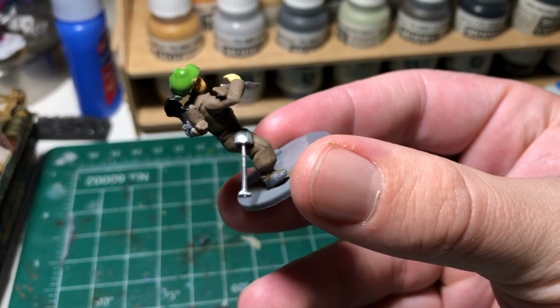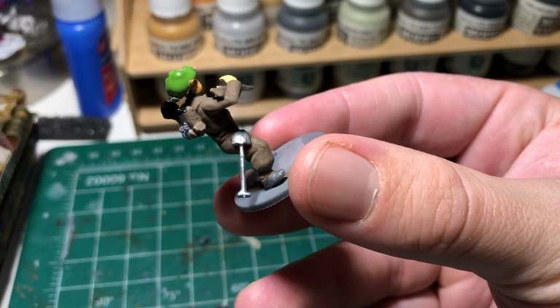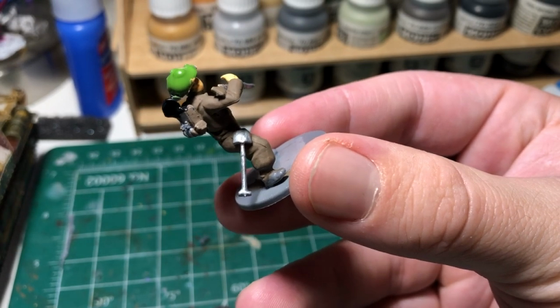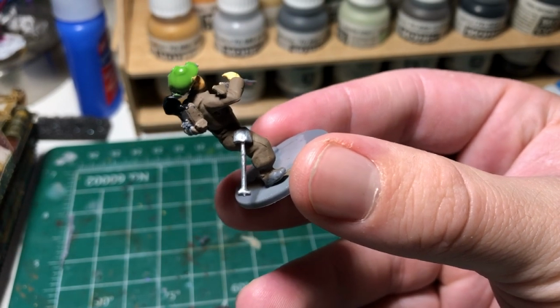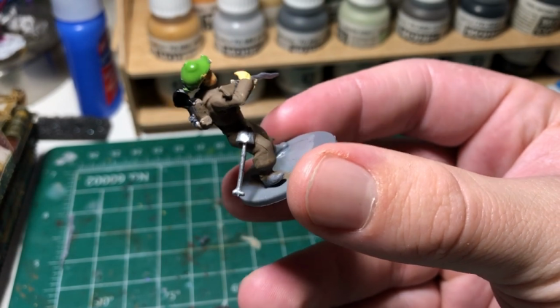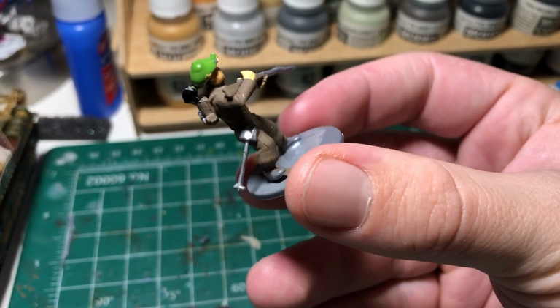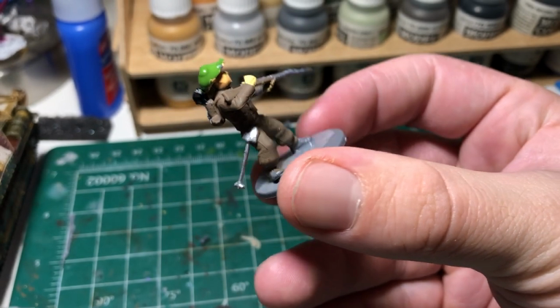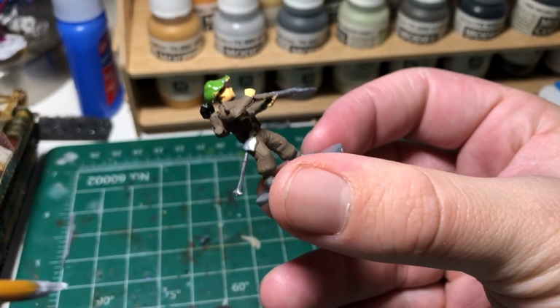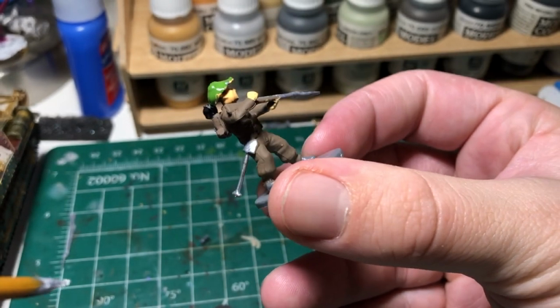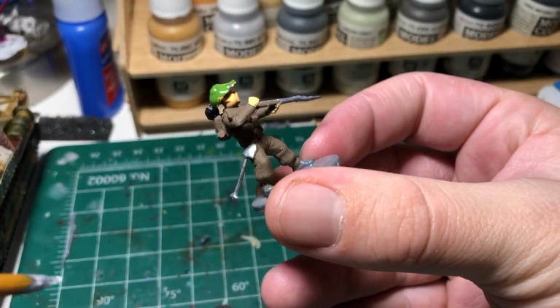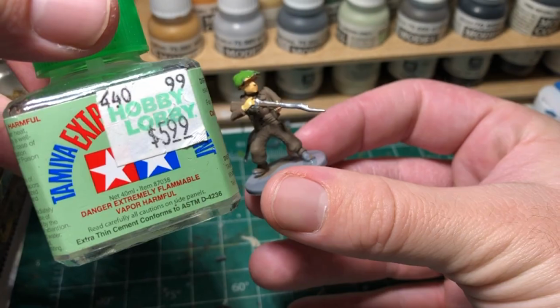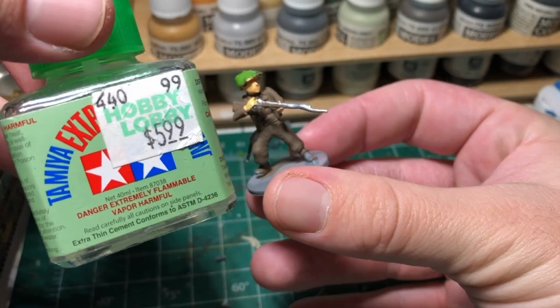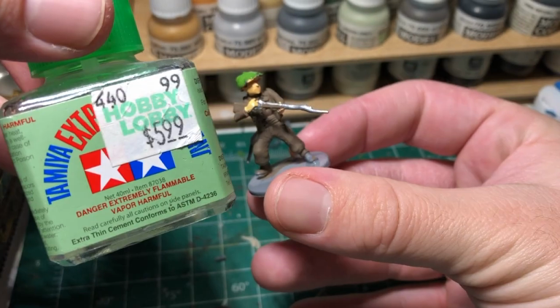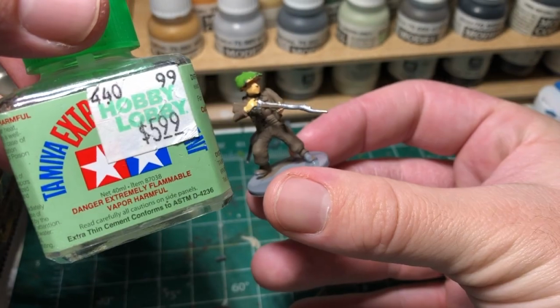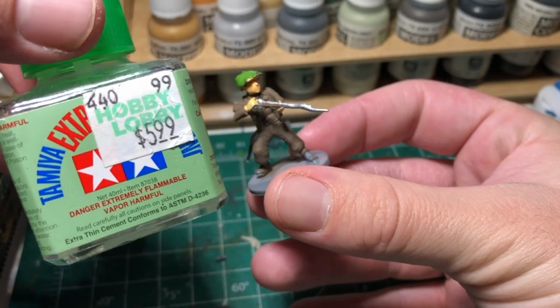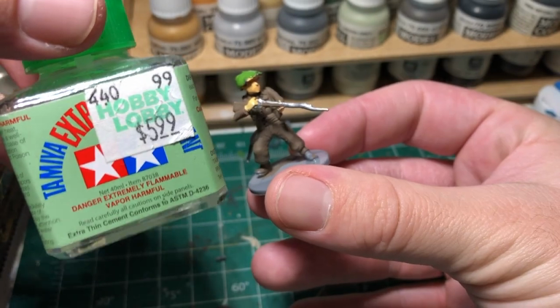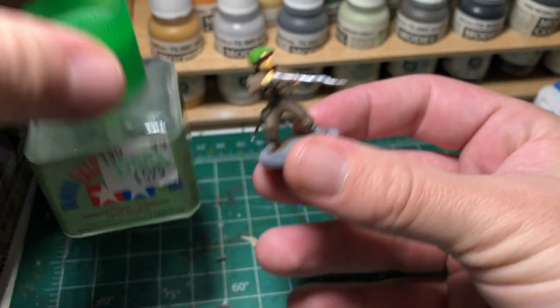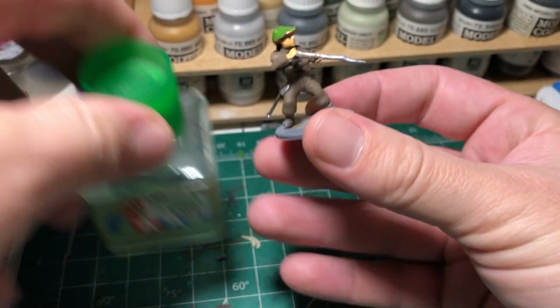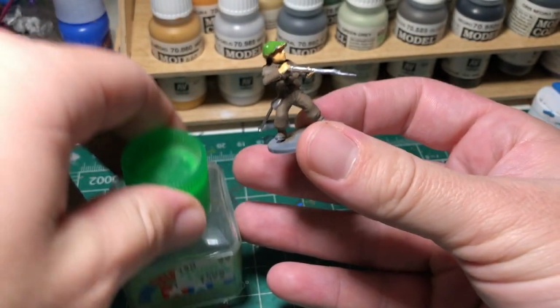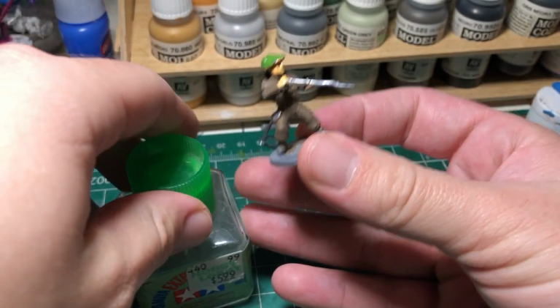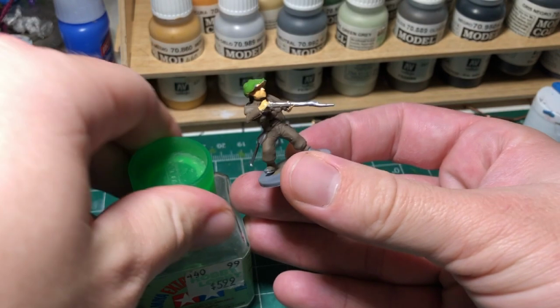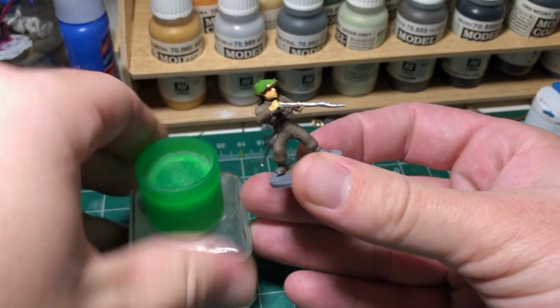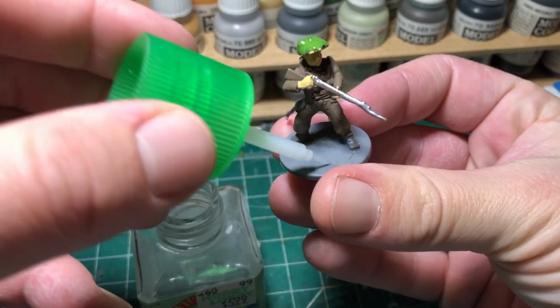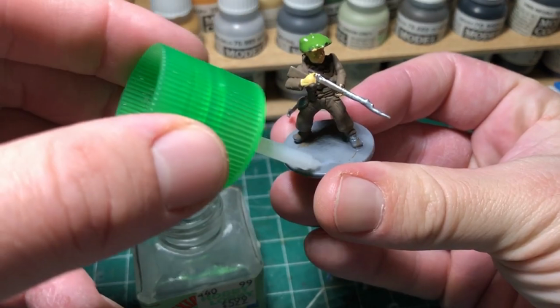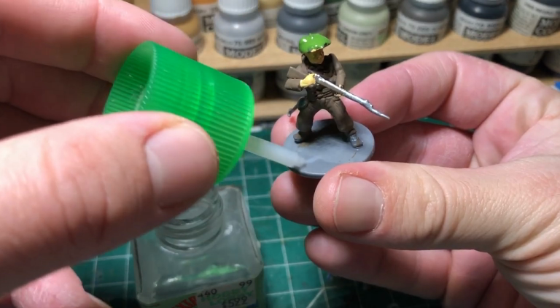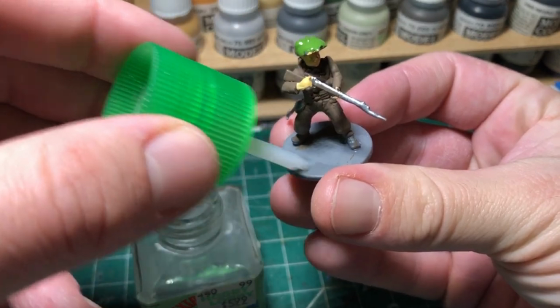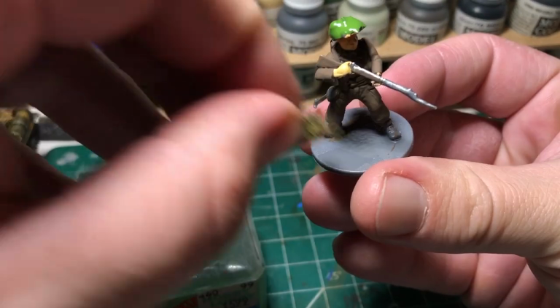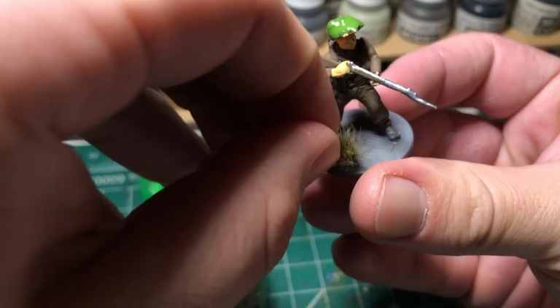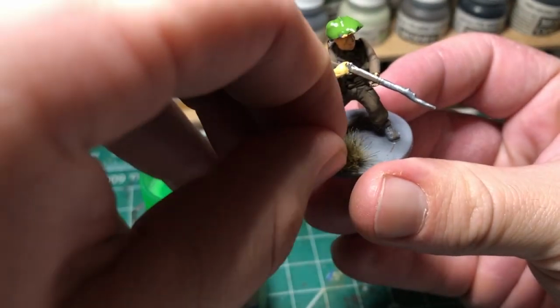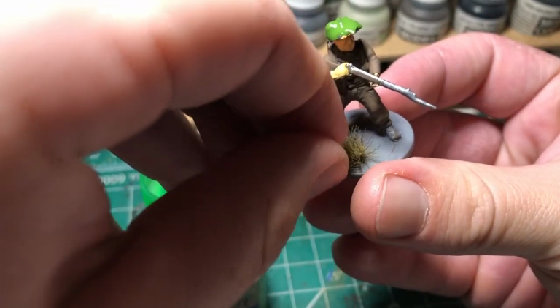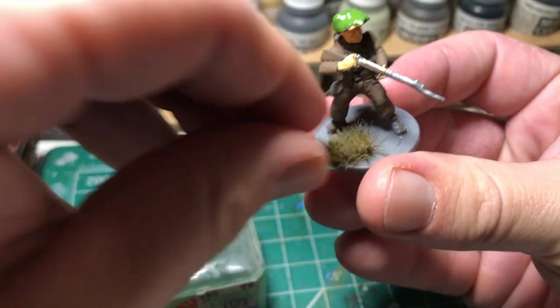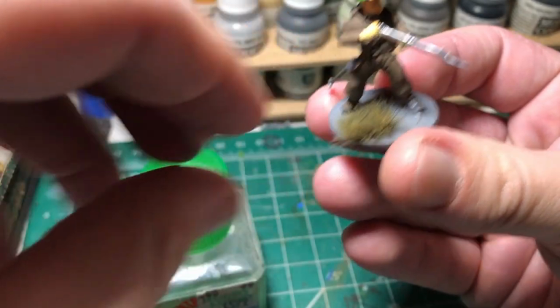The next step is to finish the base. Grab the nearest plastic cement available to you, apply it, and then stick a tuft on there.